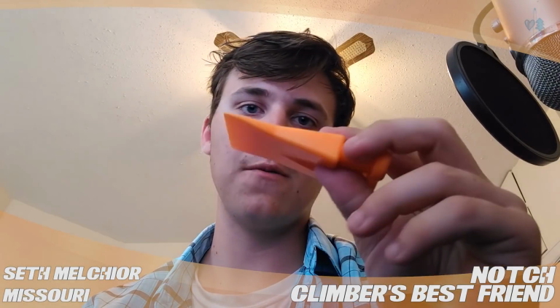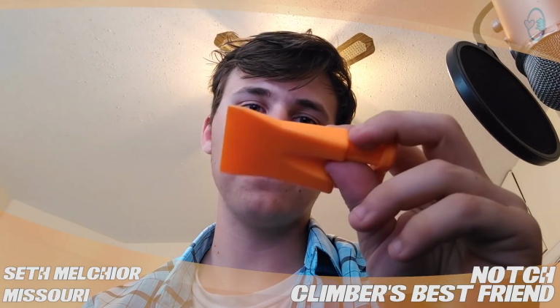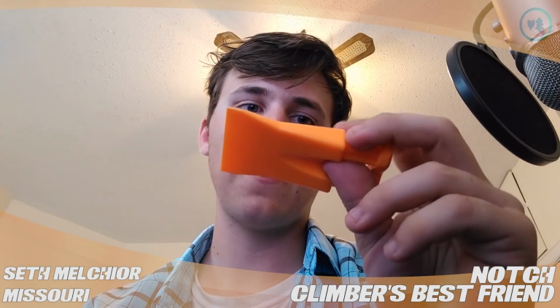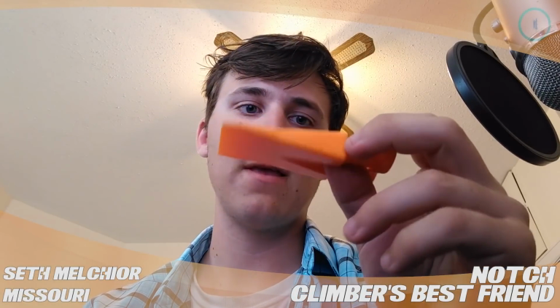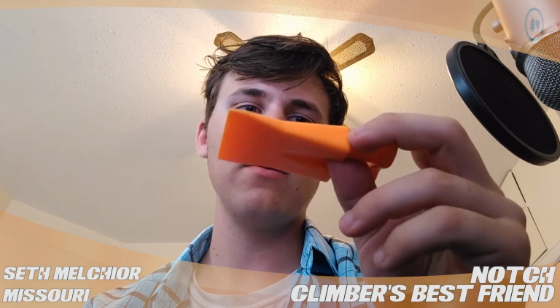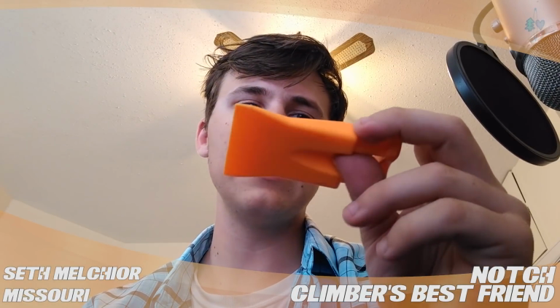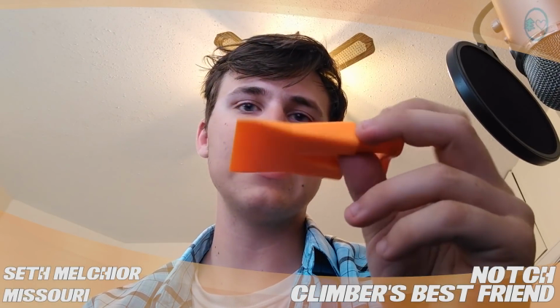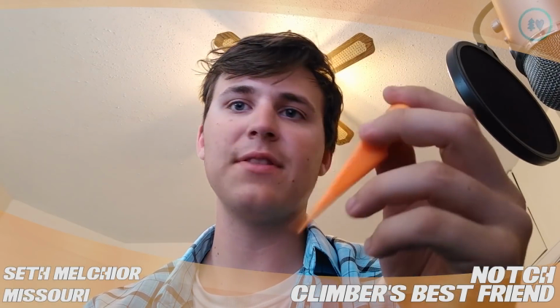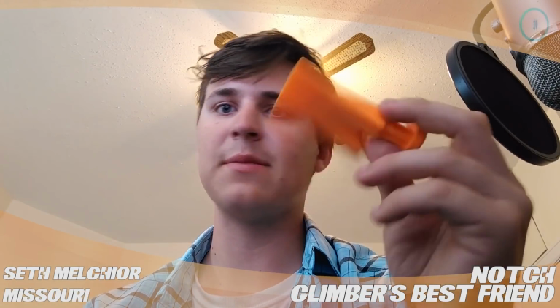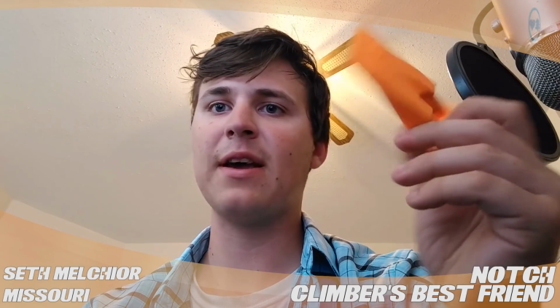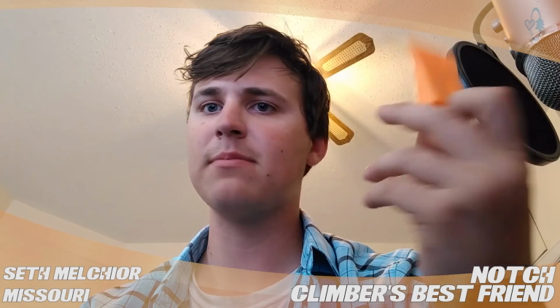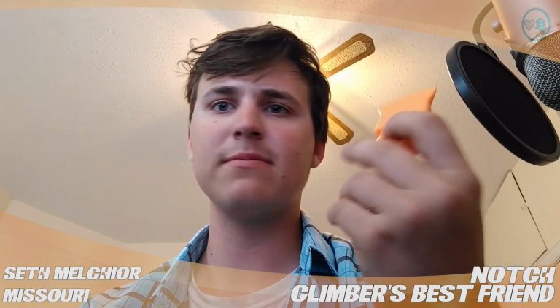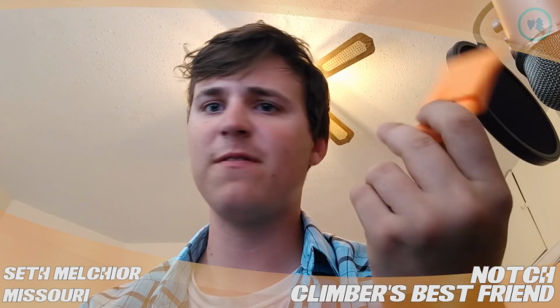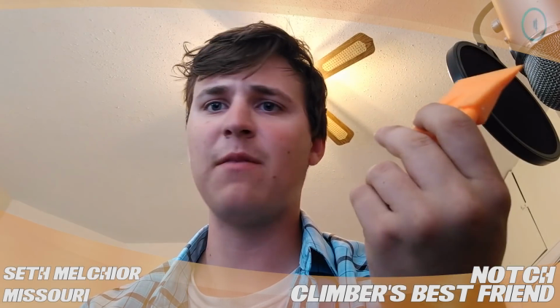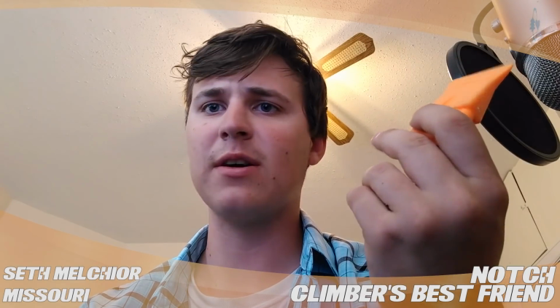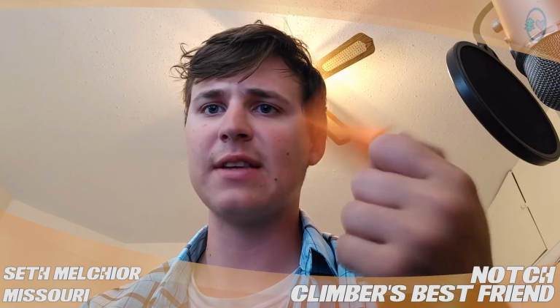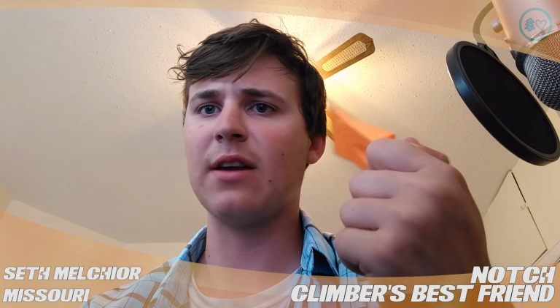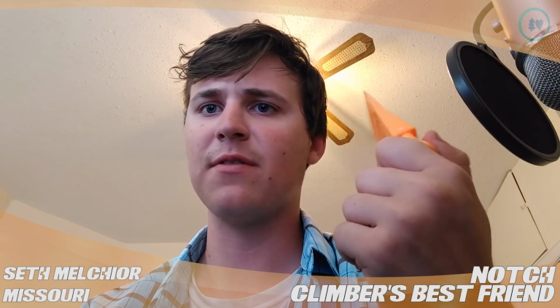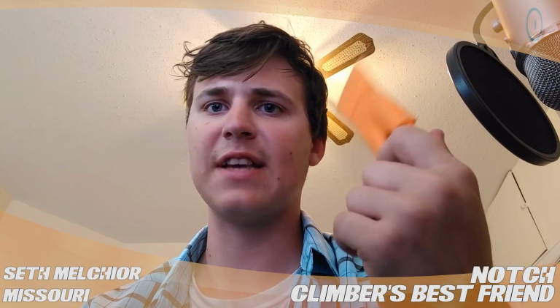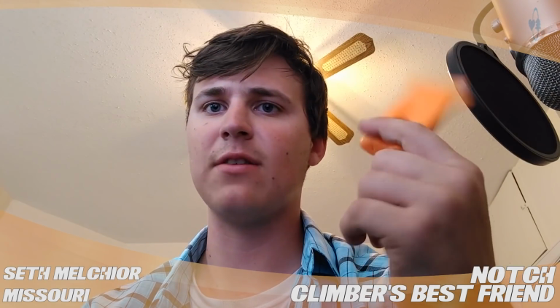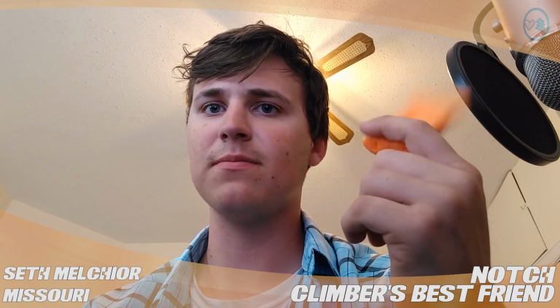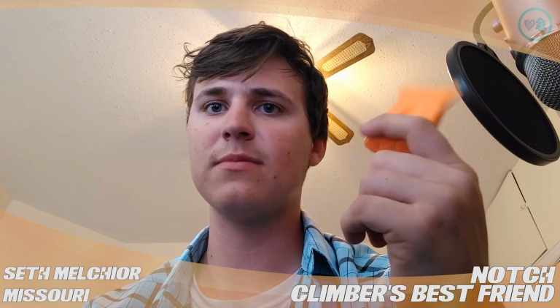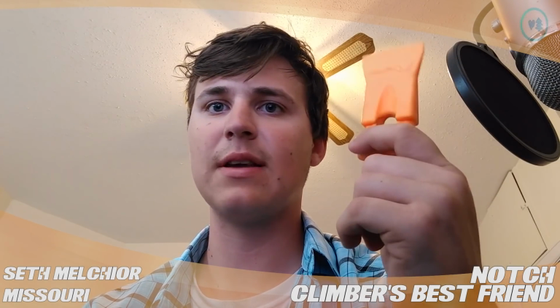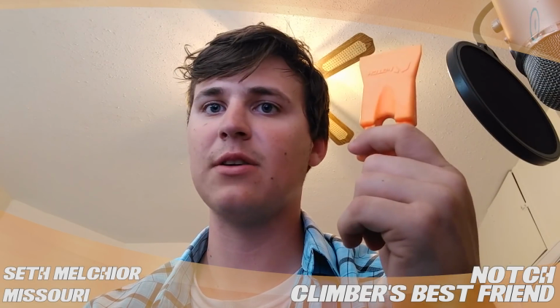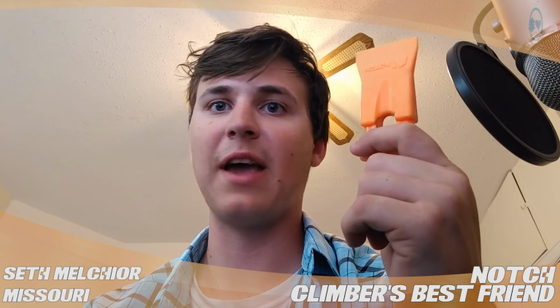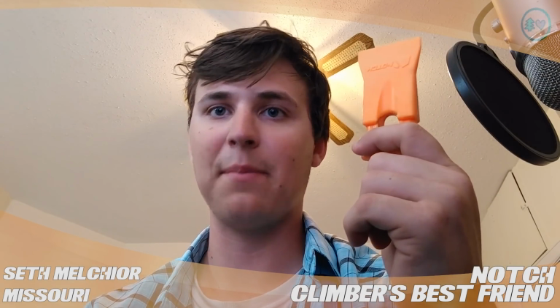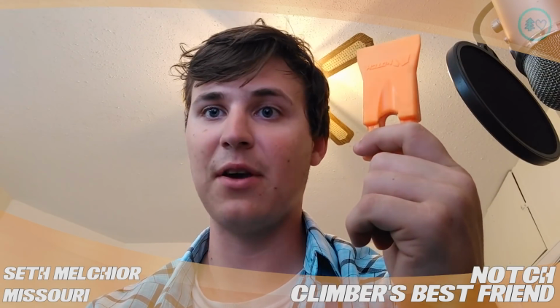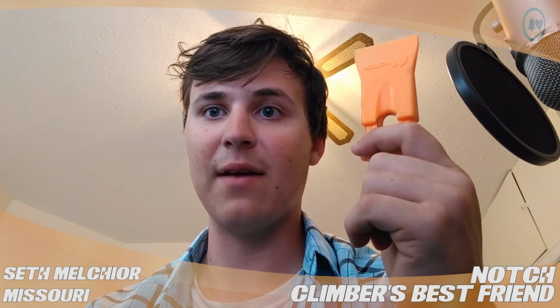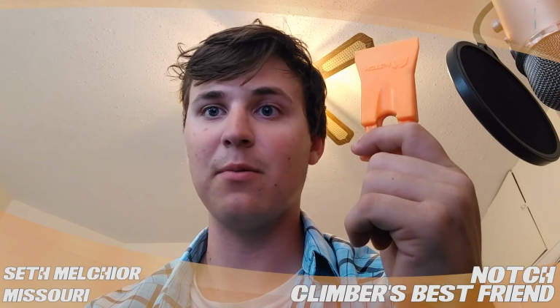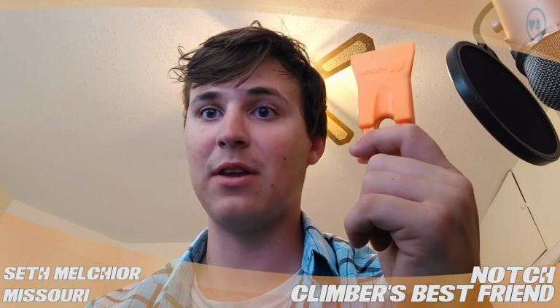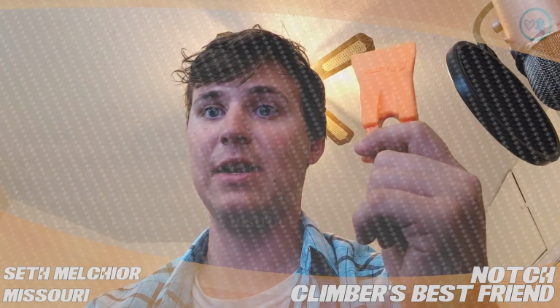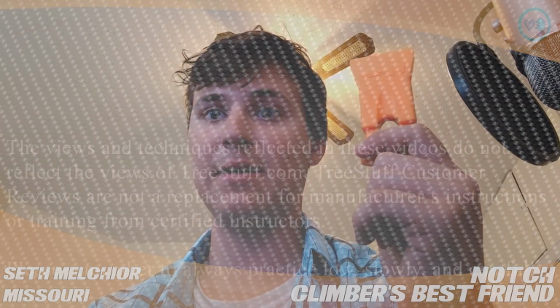Really nice little thing to pick up, five bucks, hang it off your saddle. You'll be happy you have it when you need it.